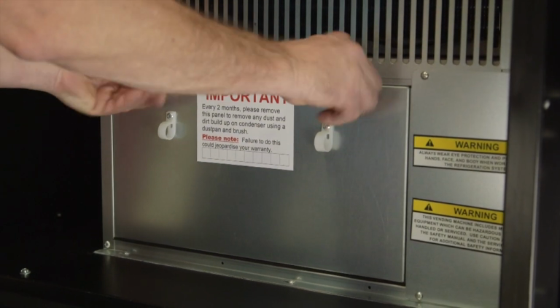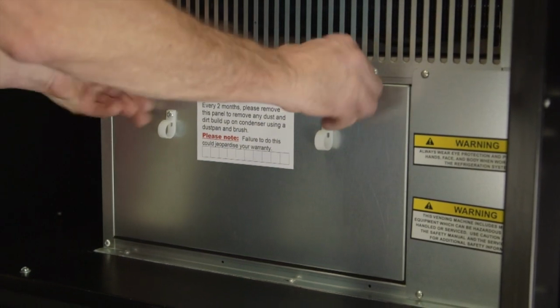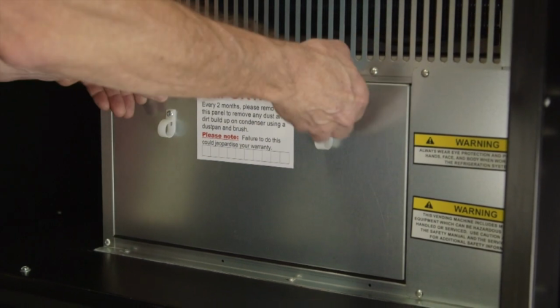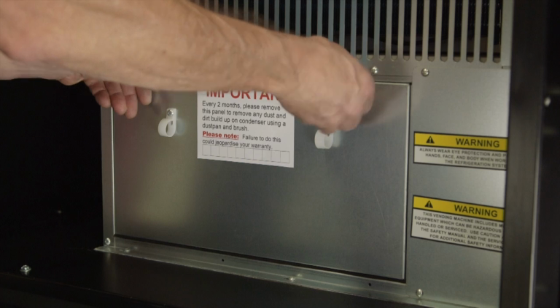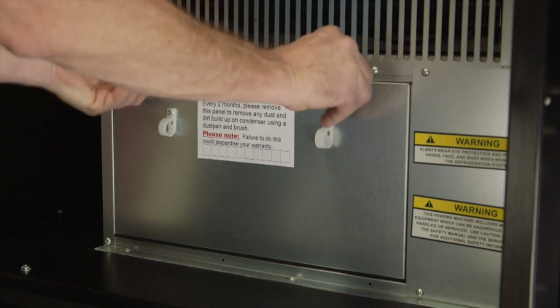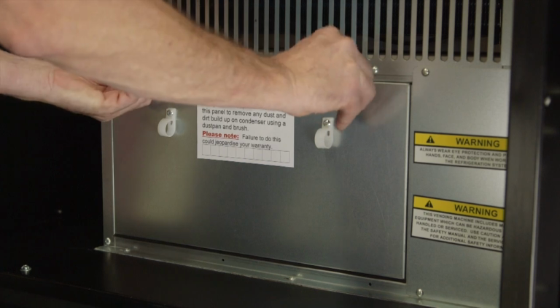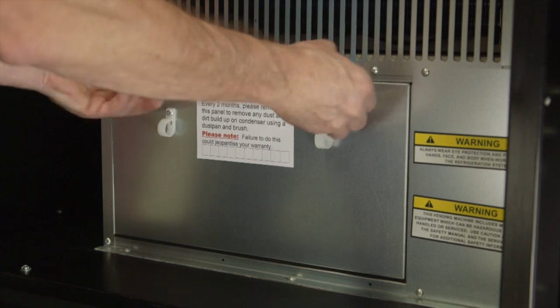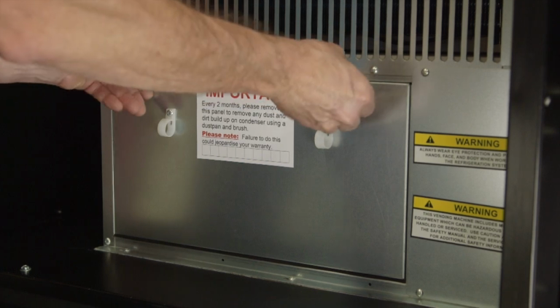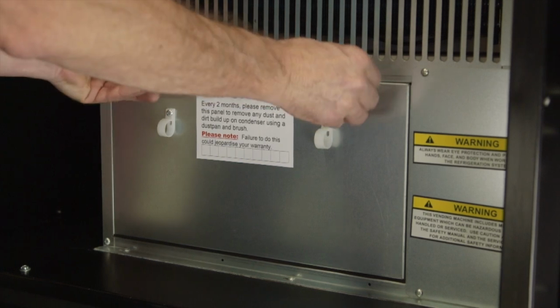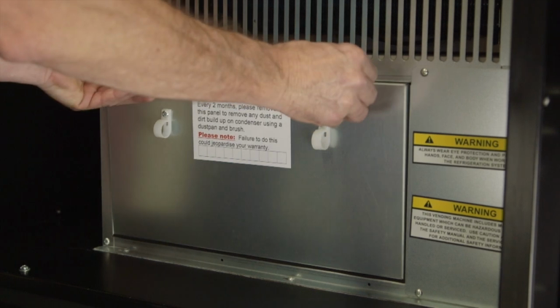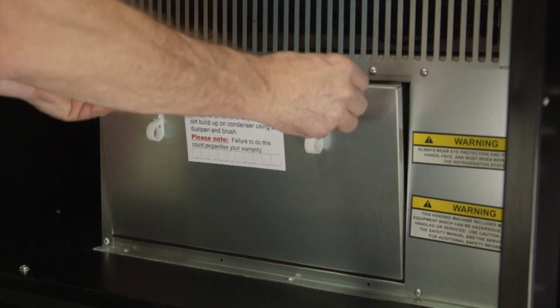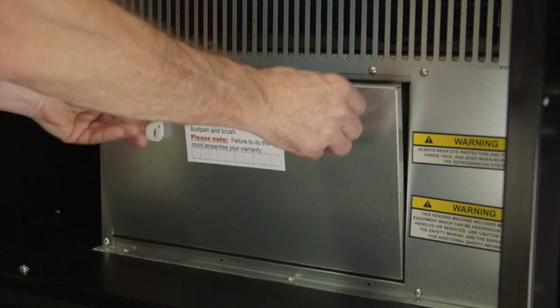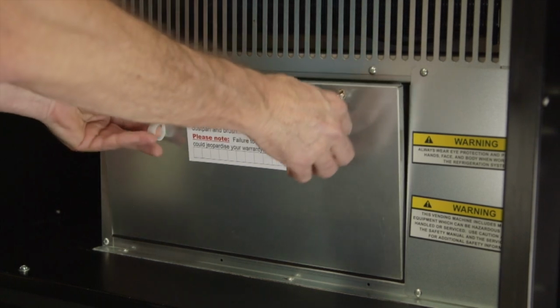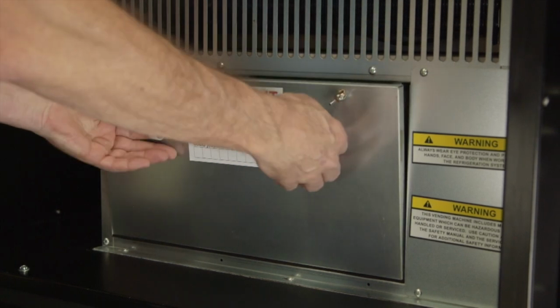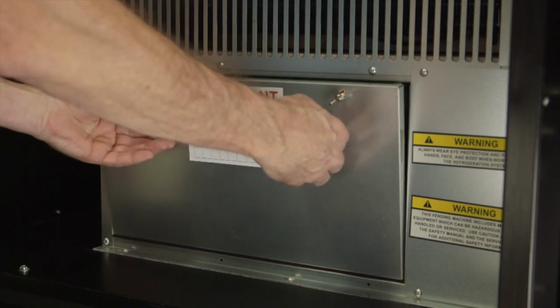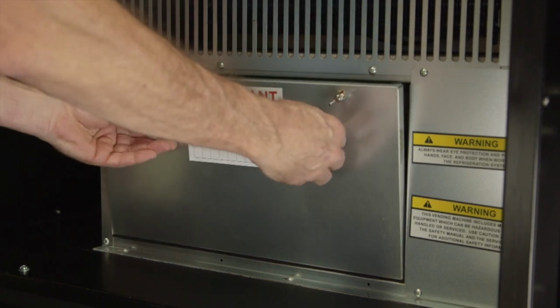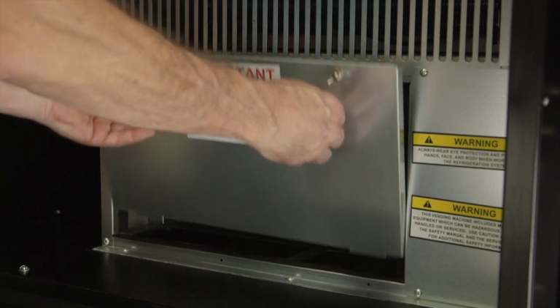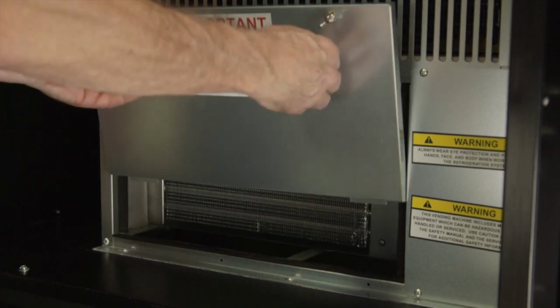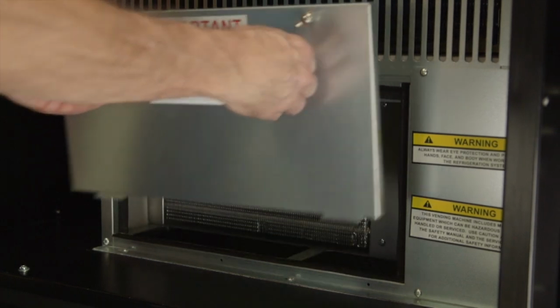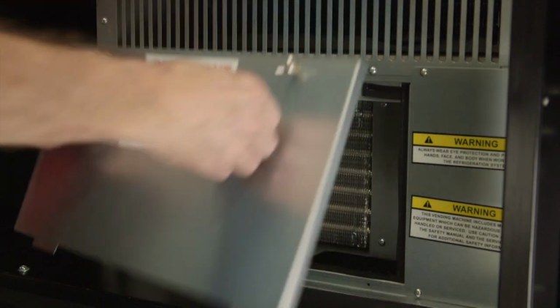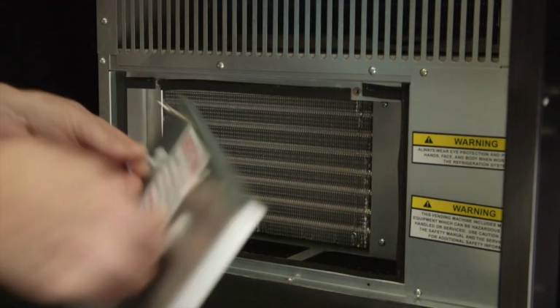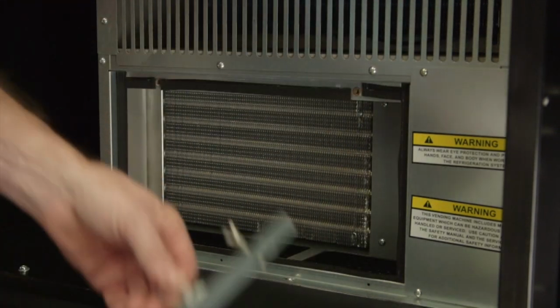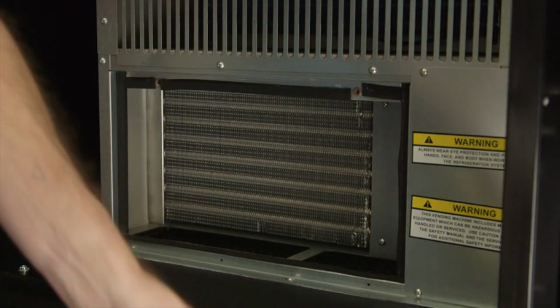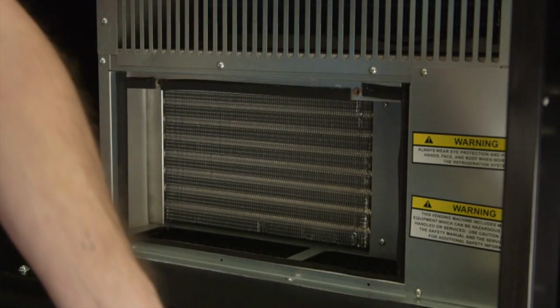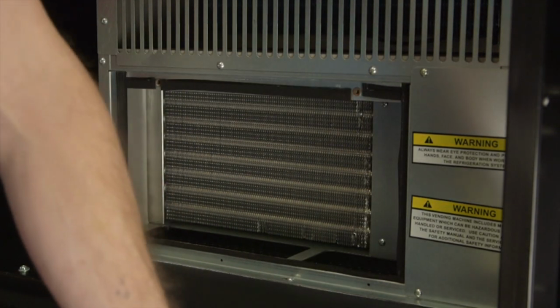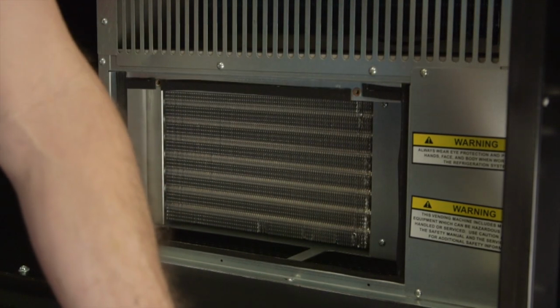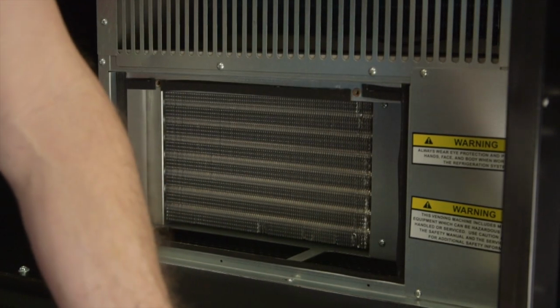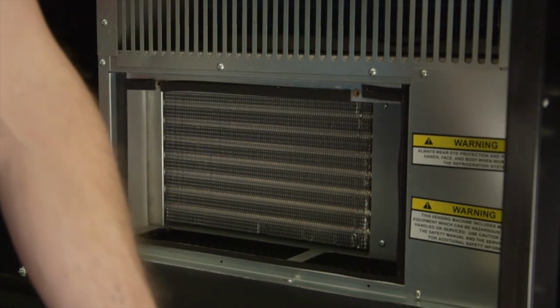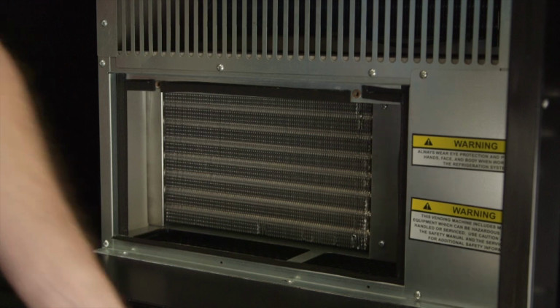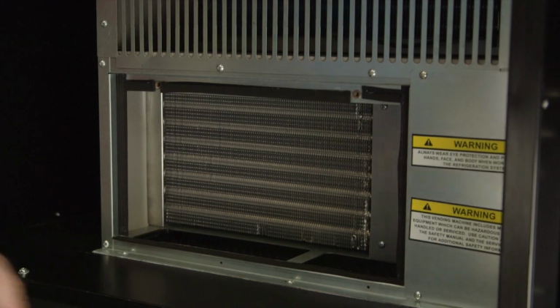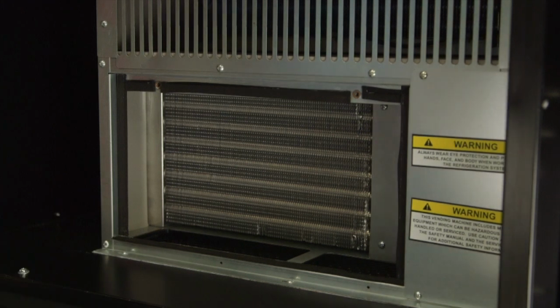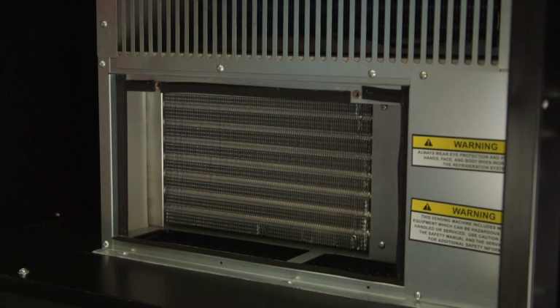Other machines may have separate covers on the left and right. You remove this condenser cover by undoing the two wing screws on the top of the left-hand side cover and removing the cover.